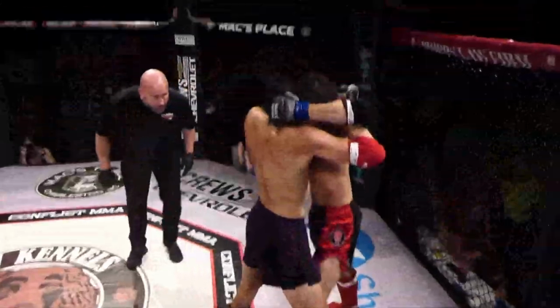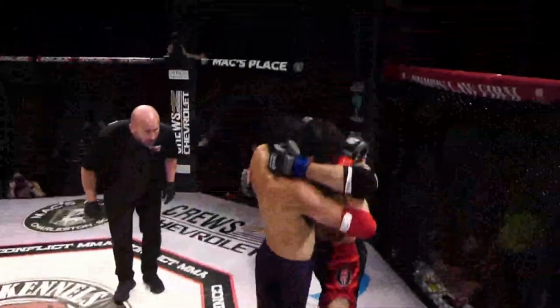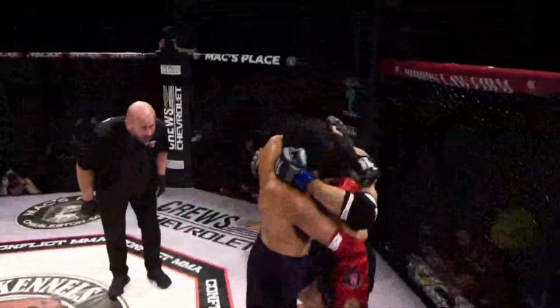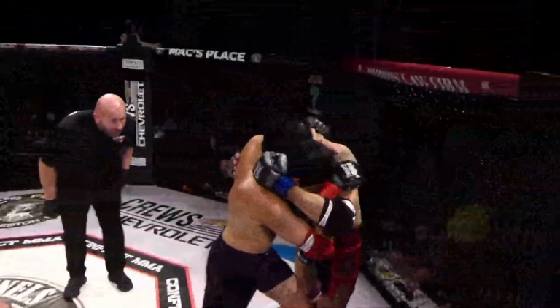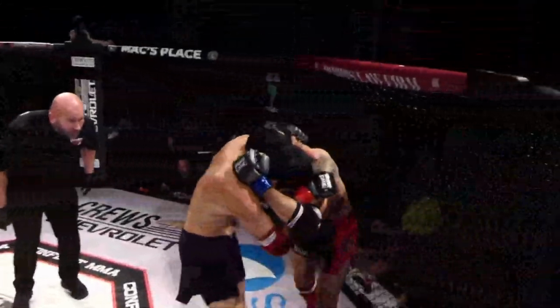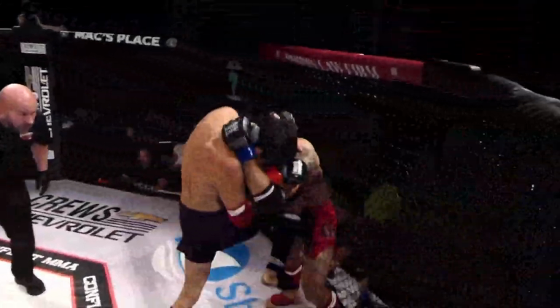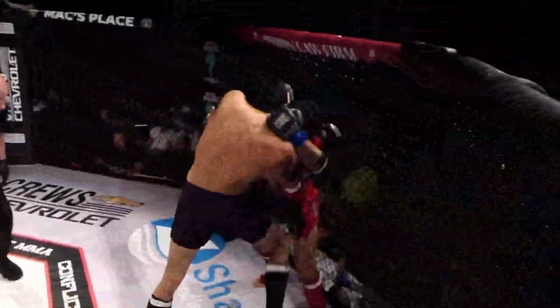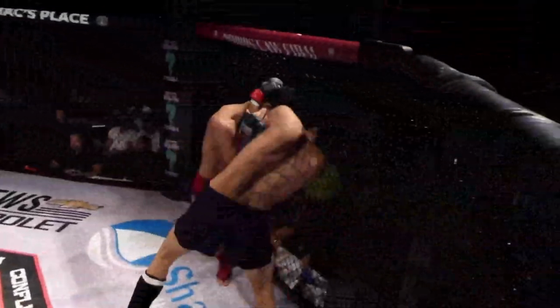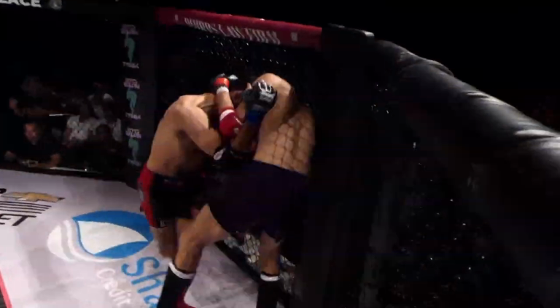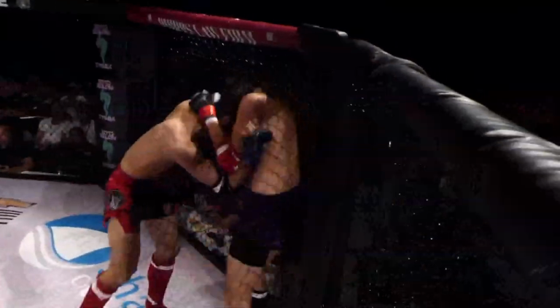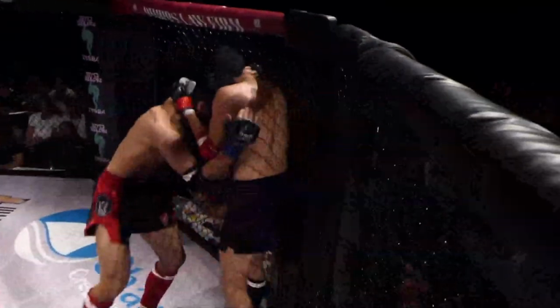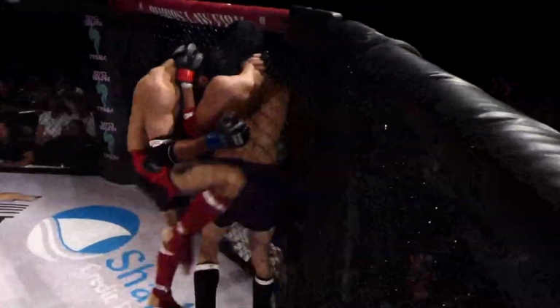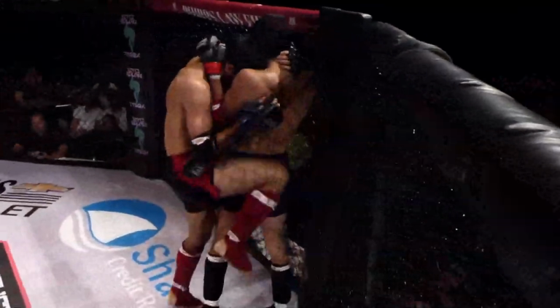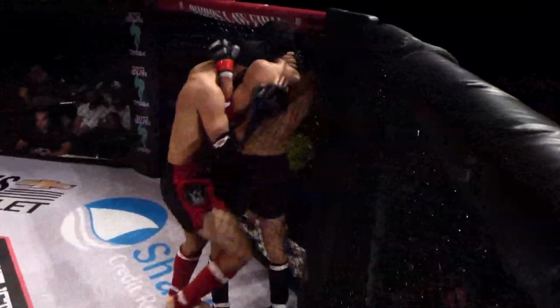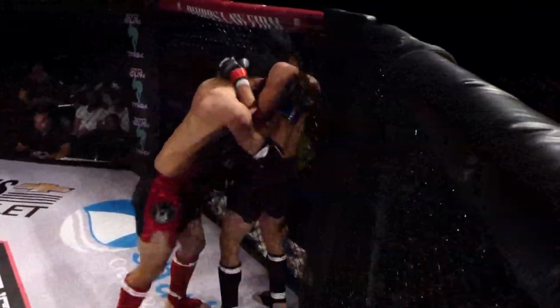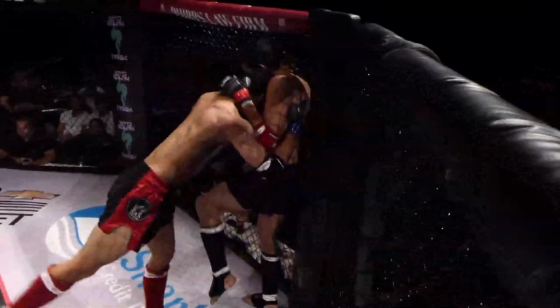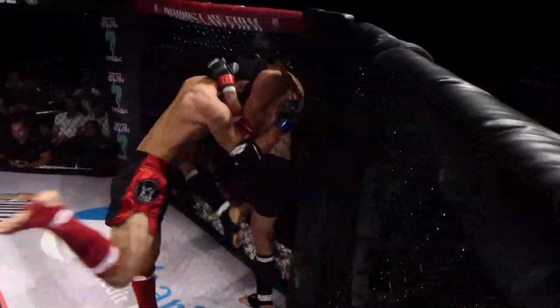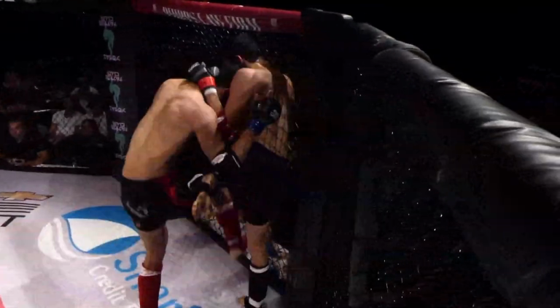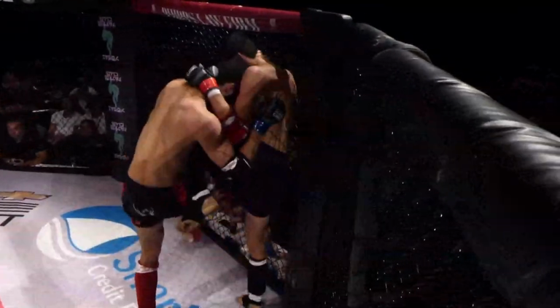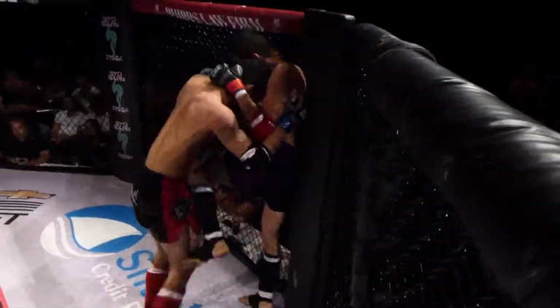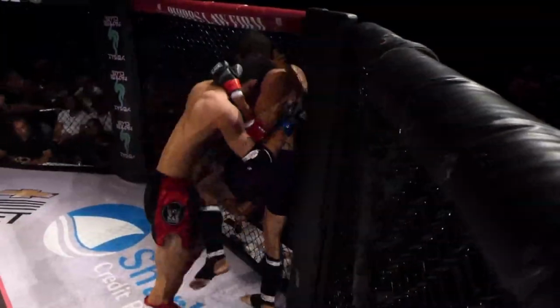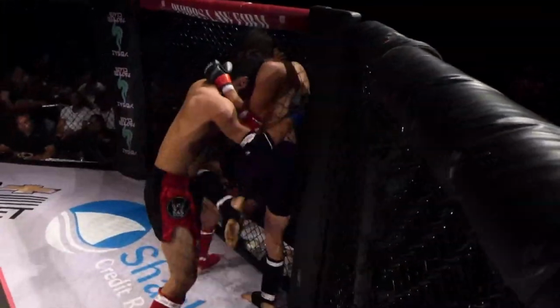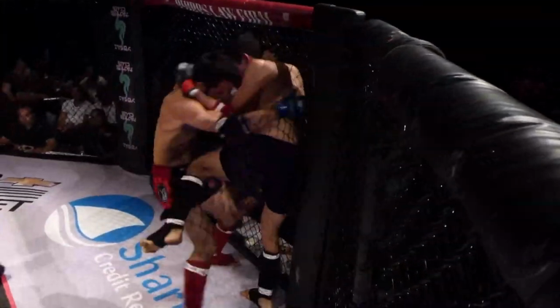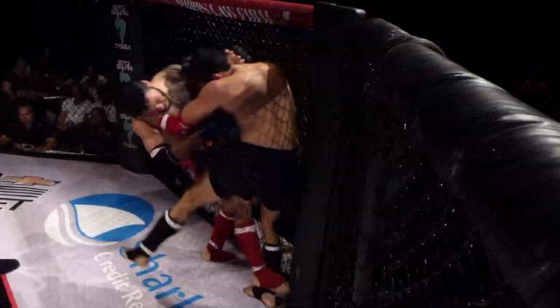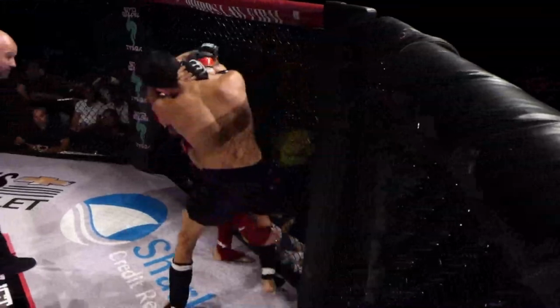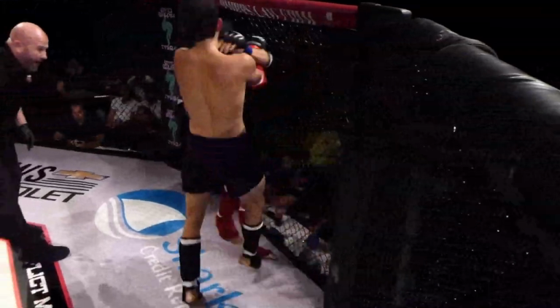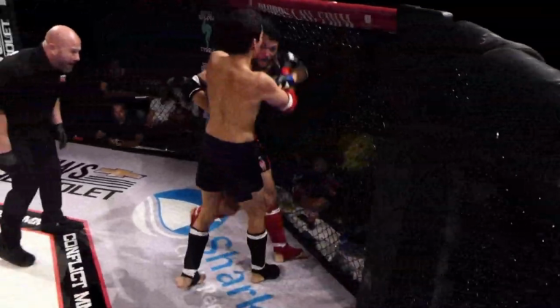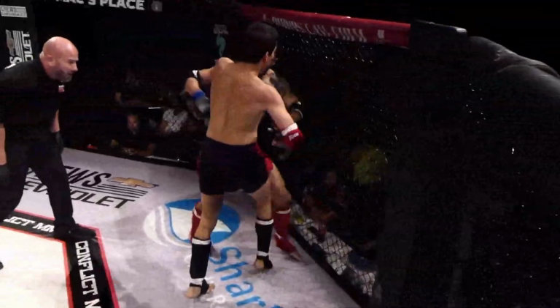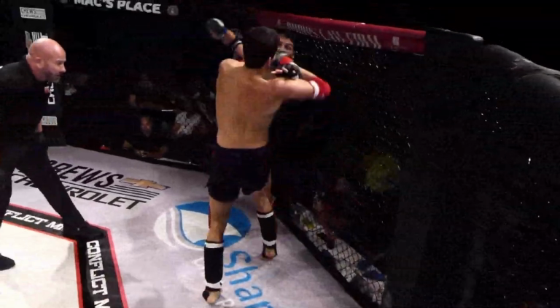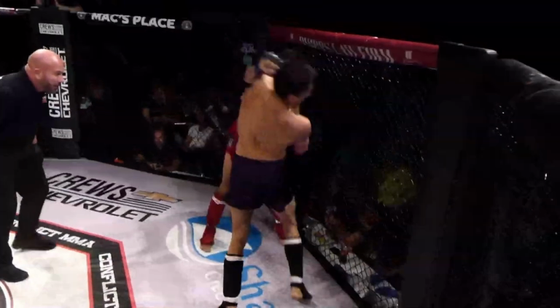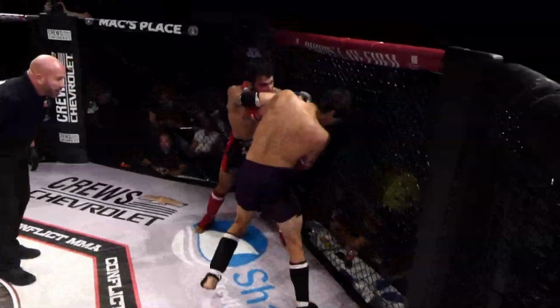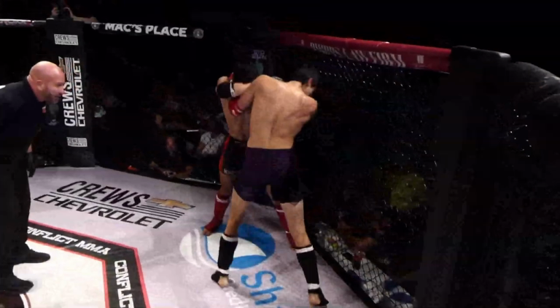Hernandez is starting to get some strength back in this clinch. He gets whipped around here. So far, a lot of clinch fighting here.